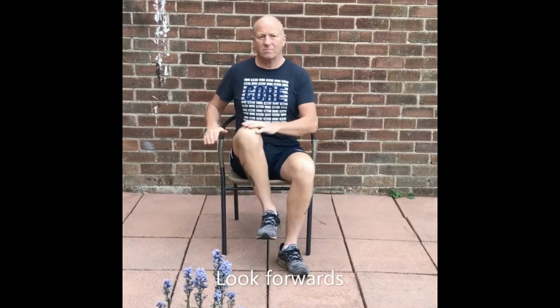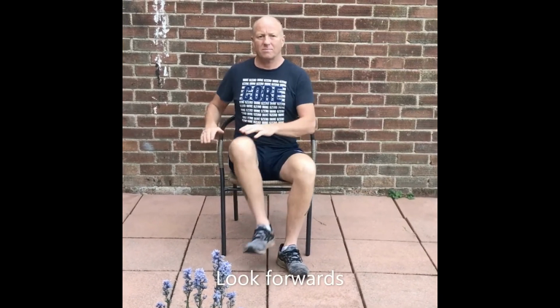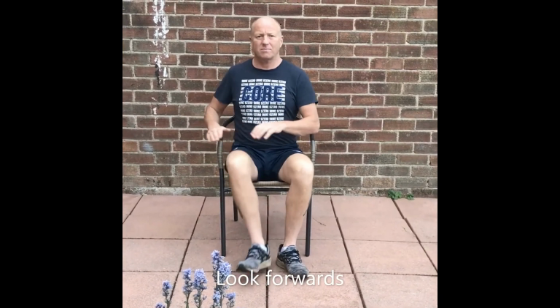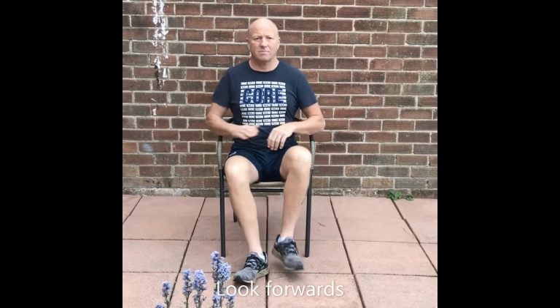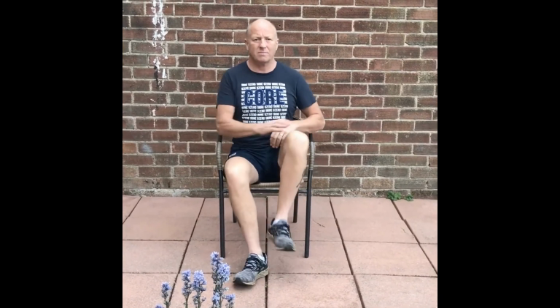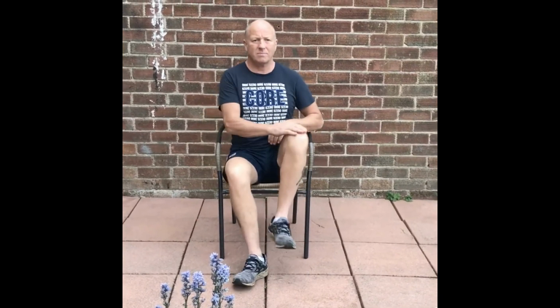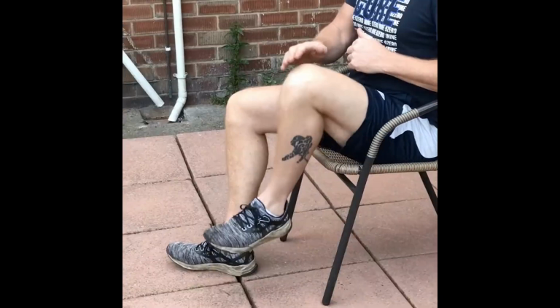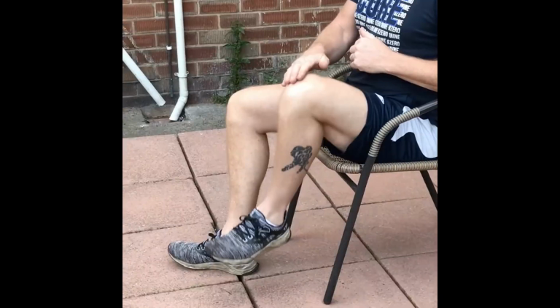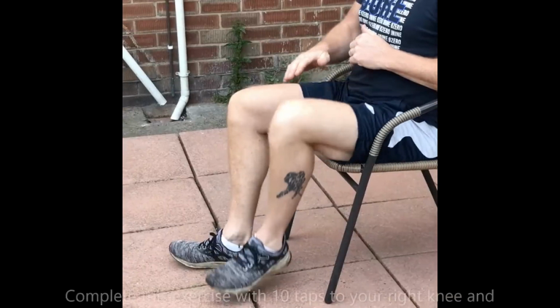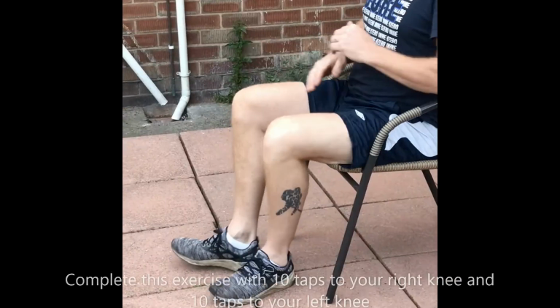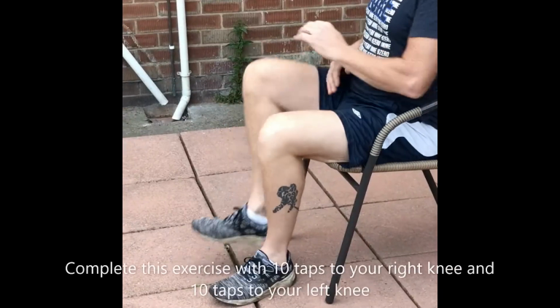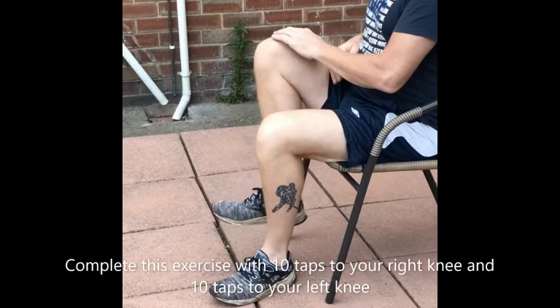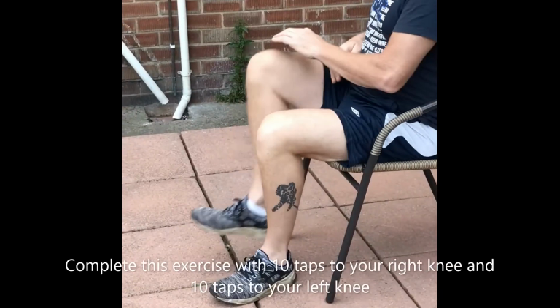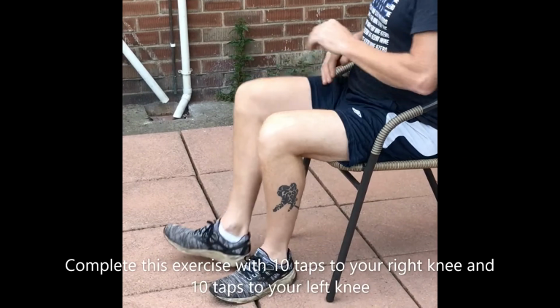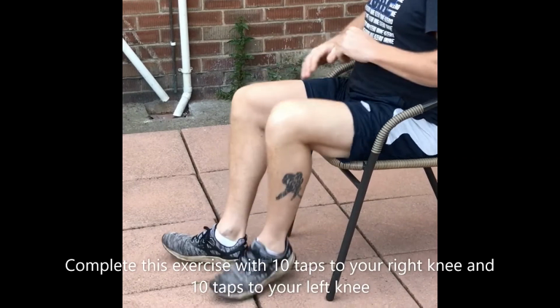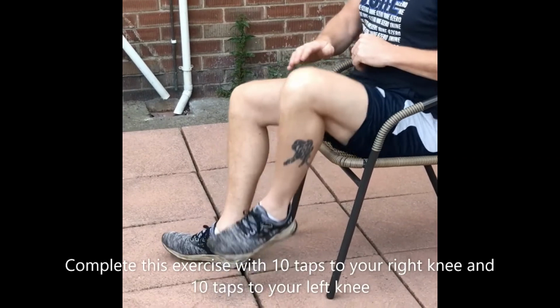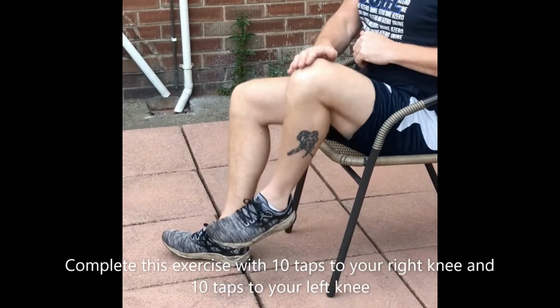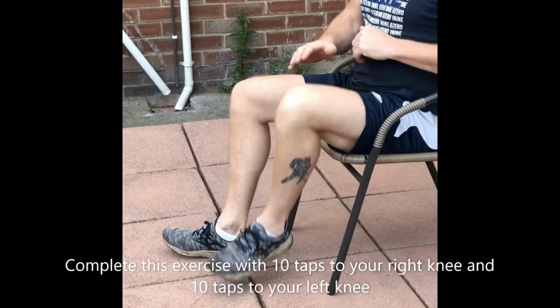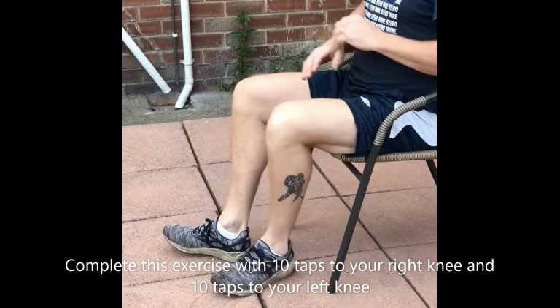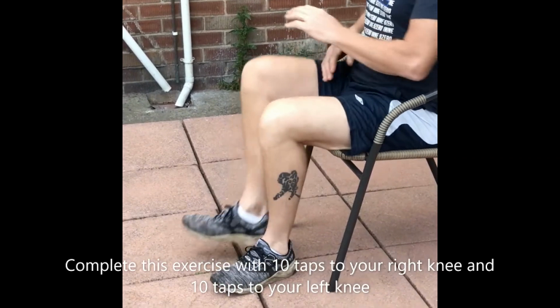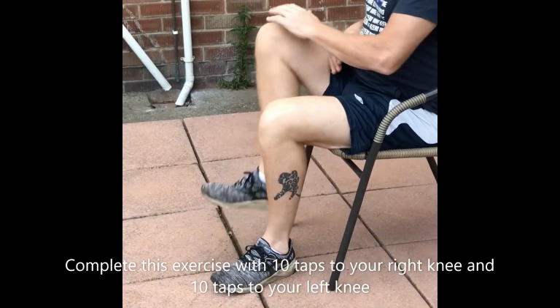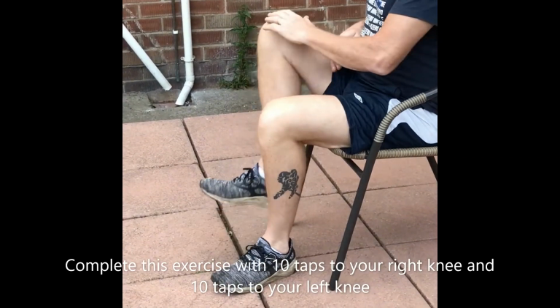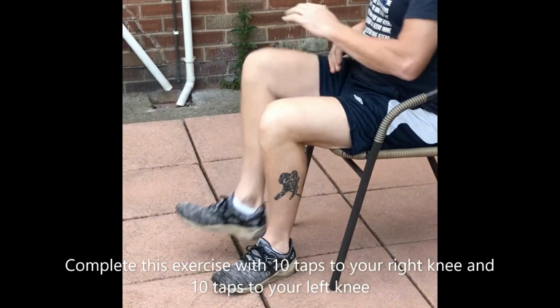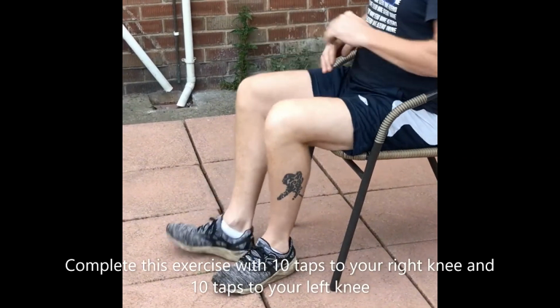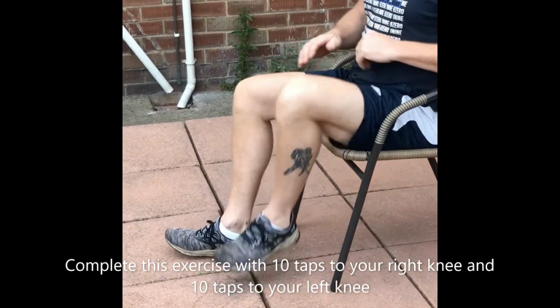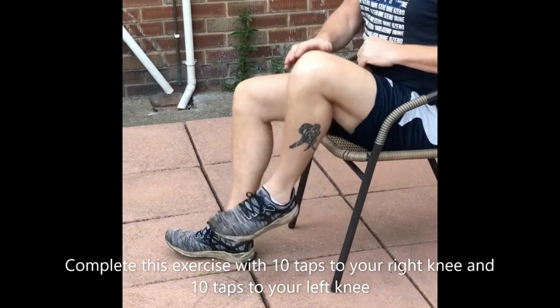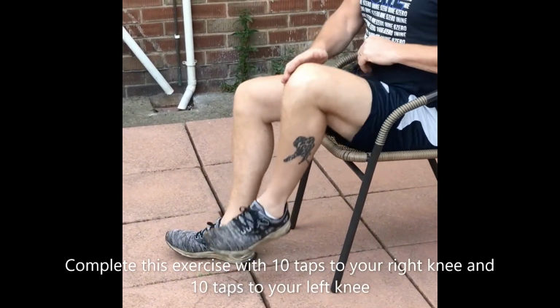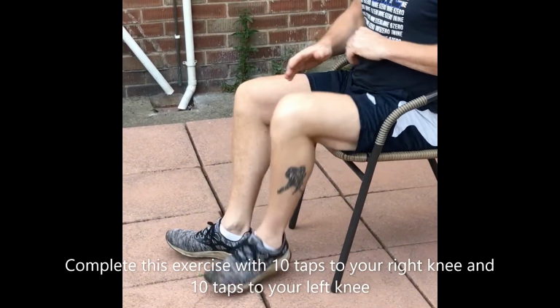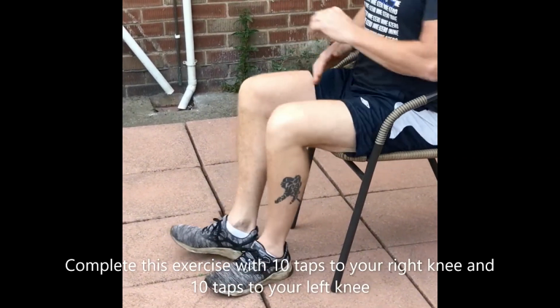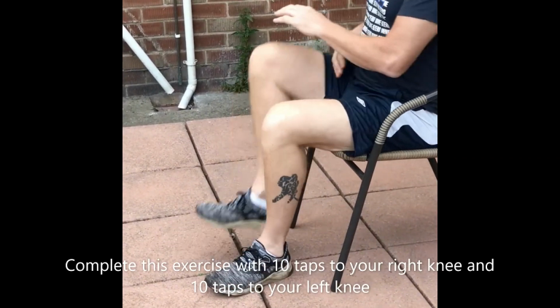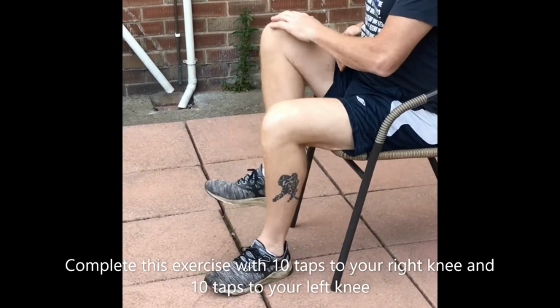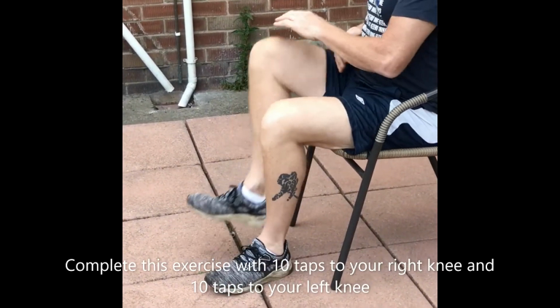Complete this exercise so you have tapped your right knee 10 times and your left knee 10 times.